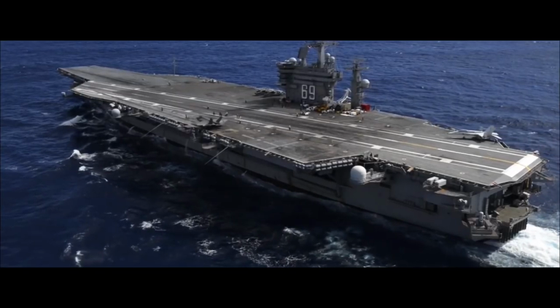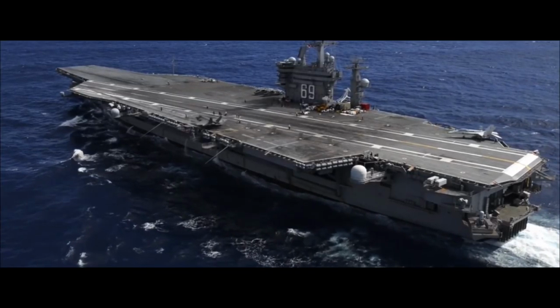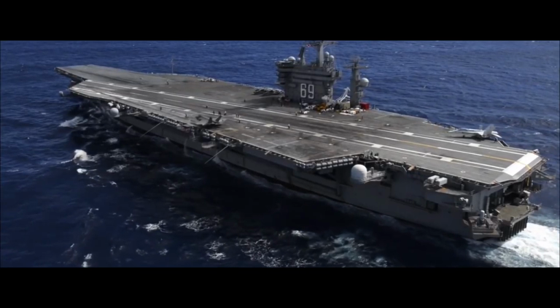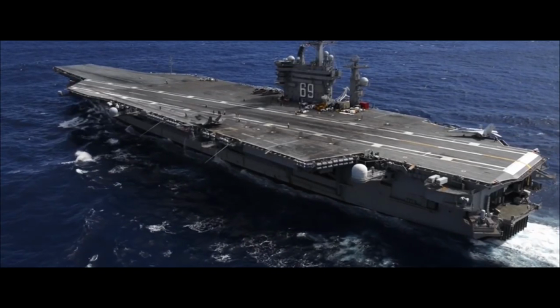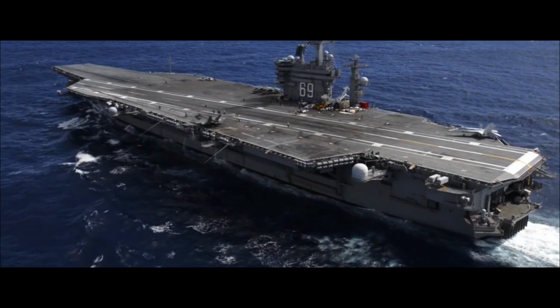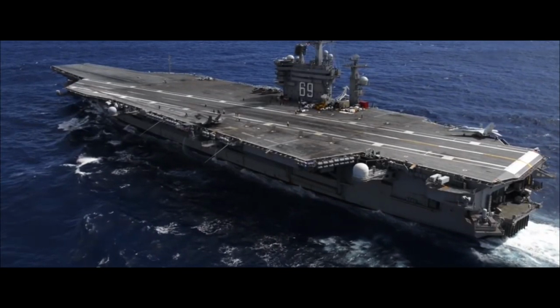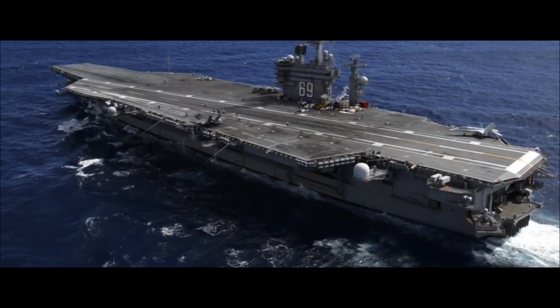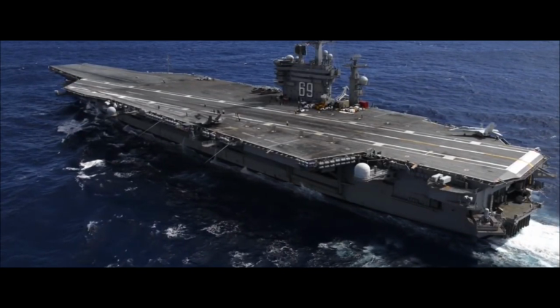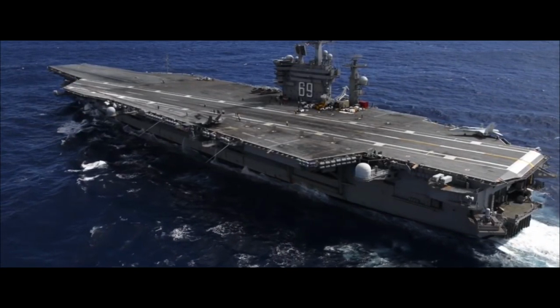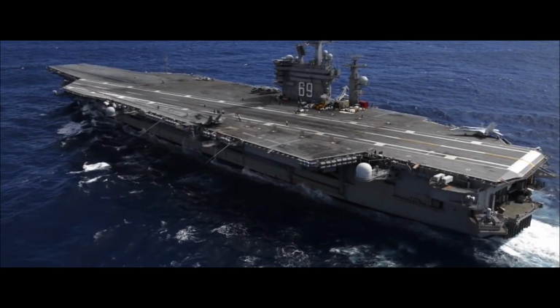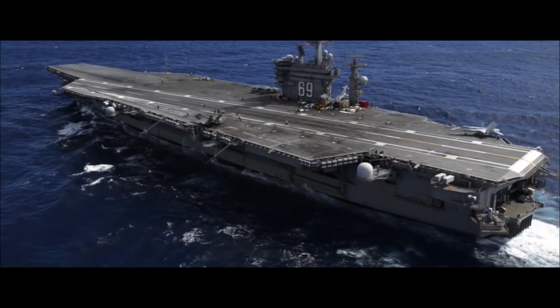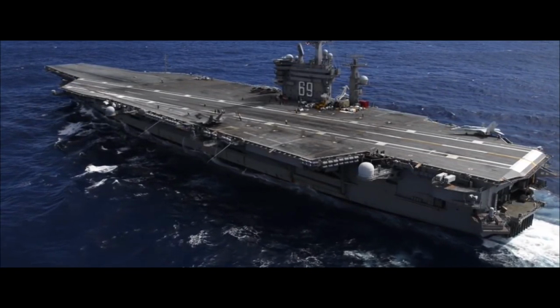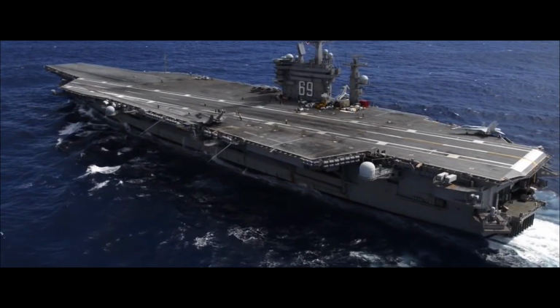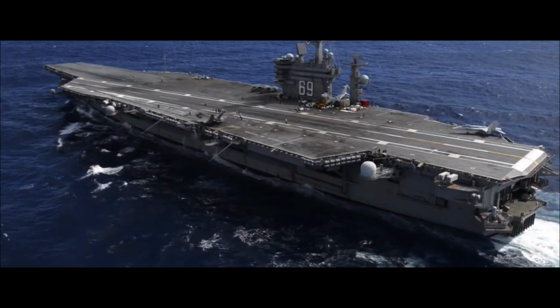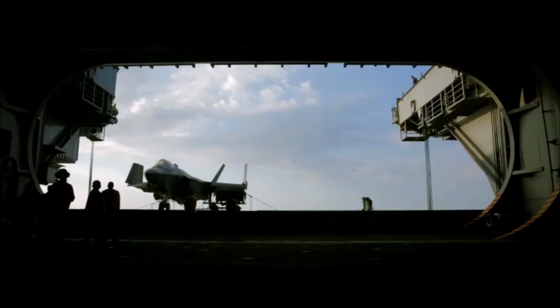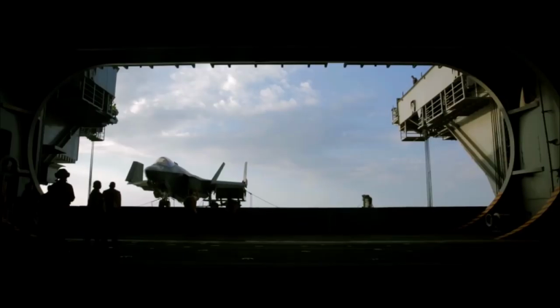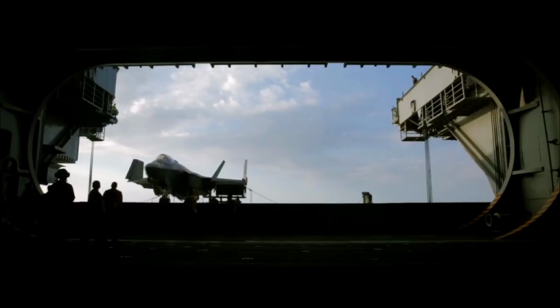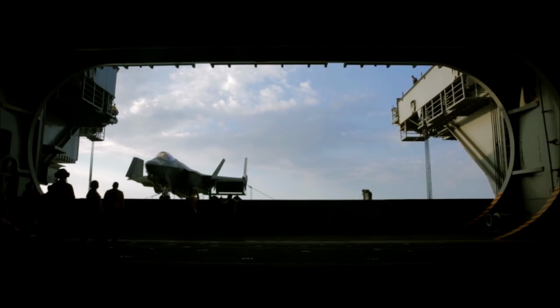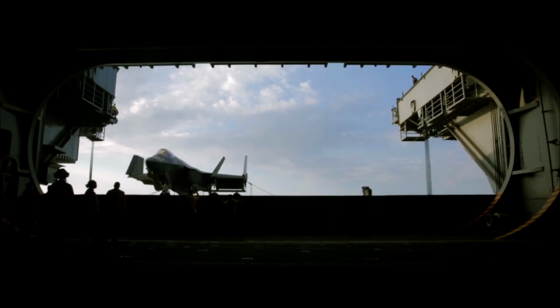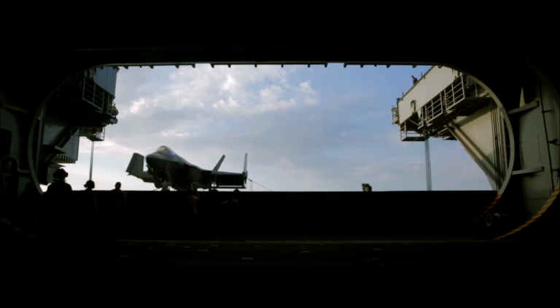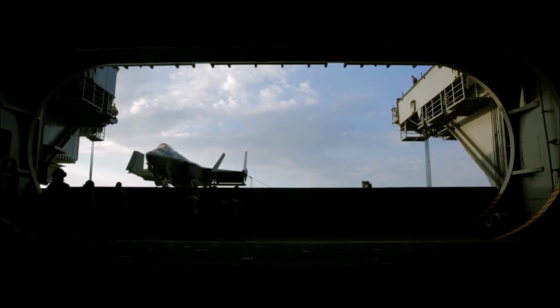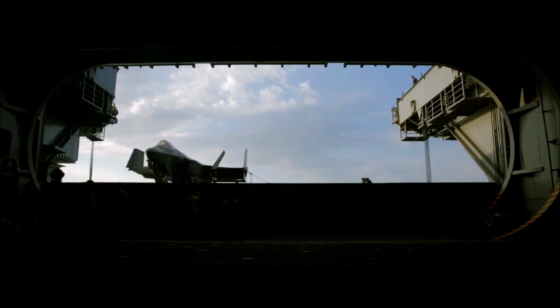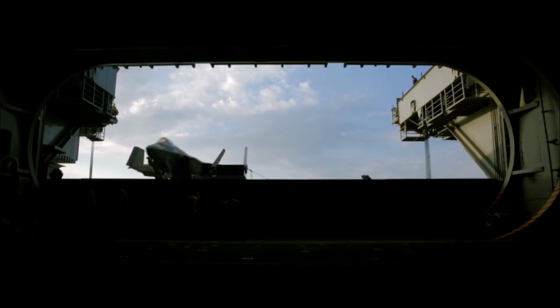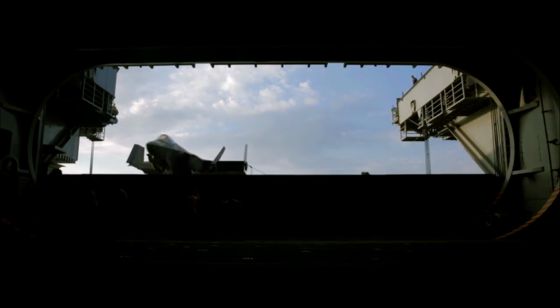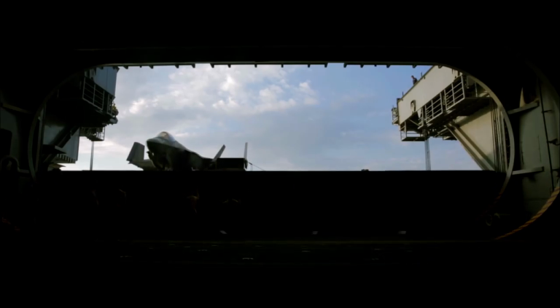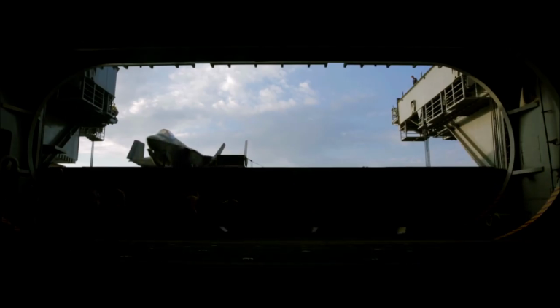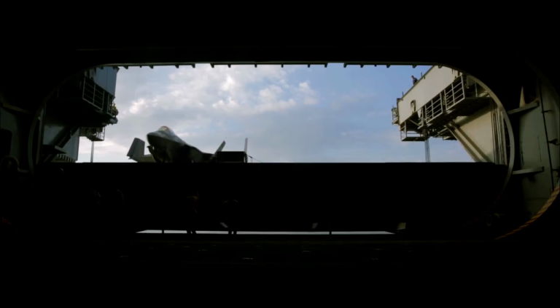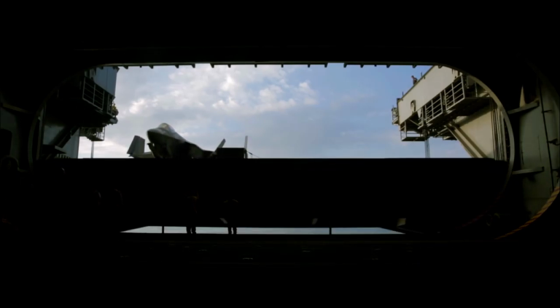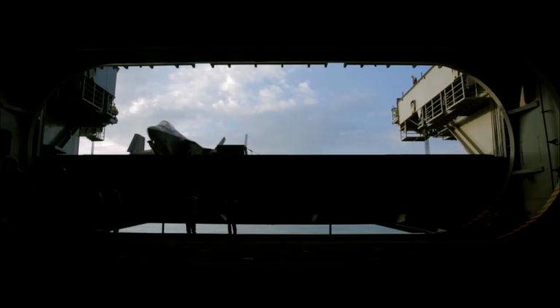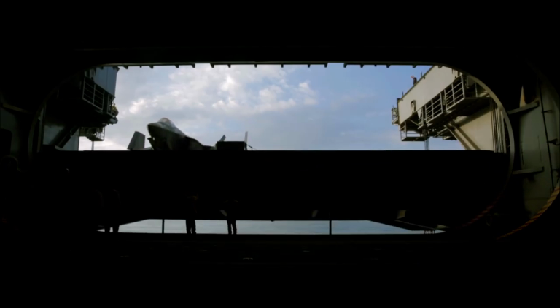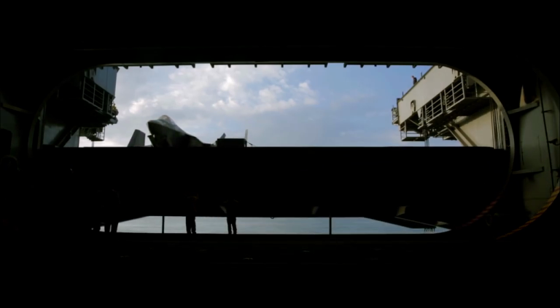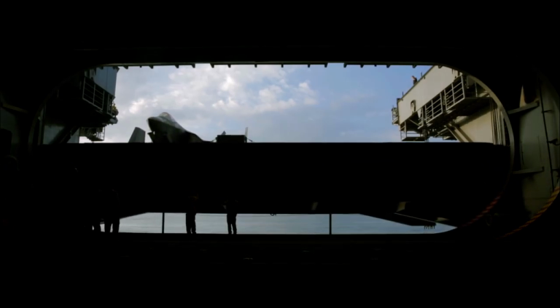So we've done a lot on the hangar deck with the engine, done a lot with the aircraft, done a lot with the flying program, and it's really been multifaceted.